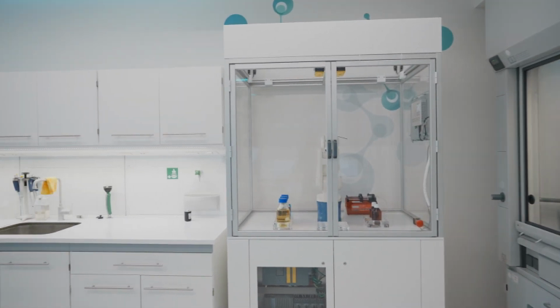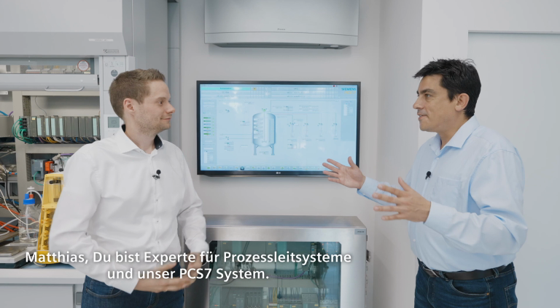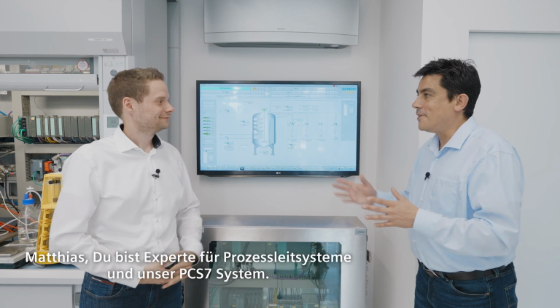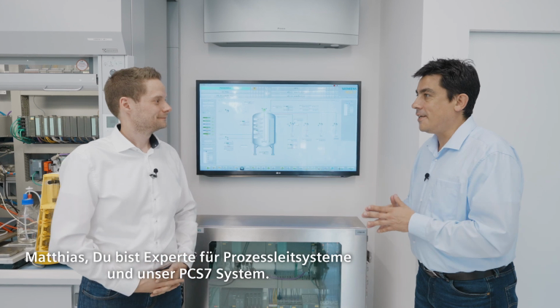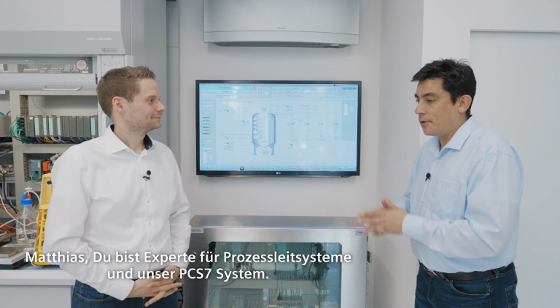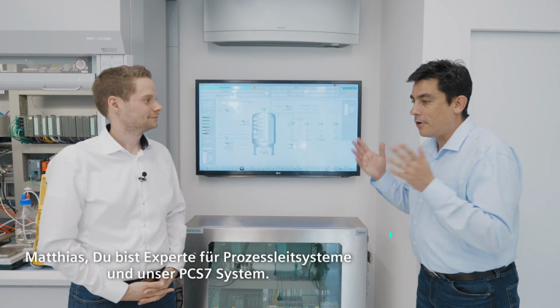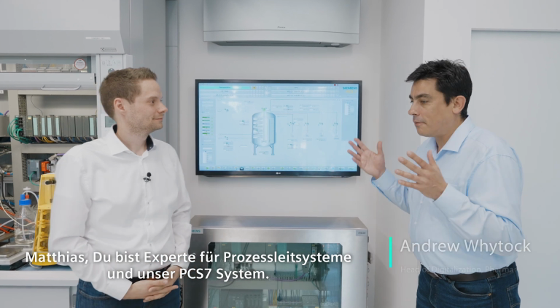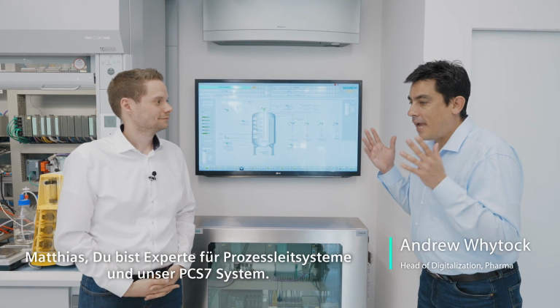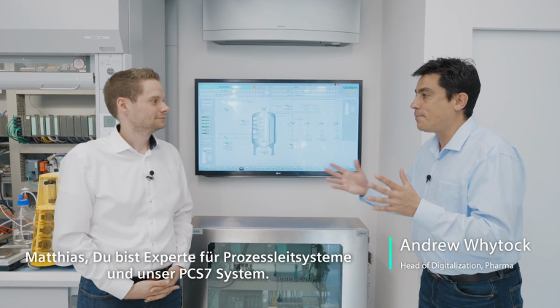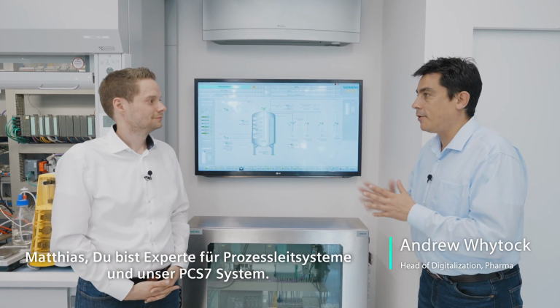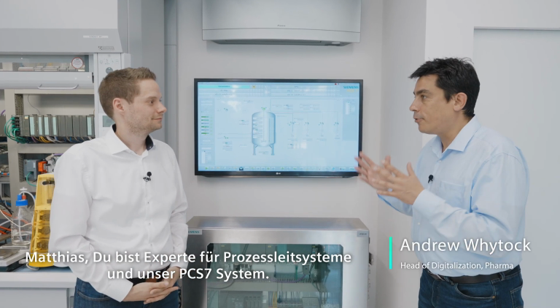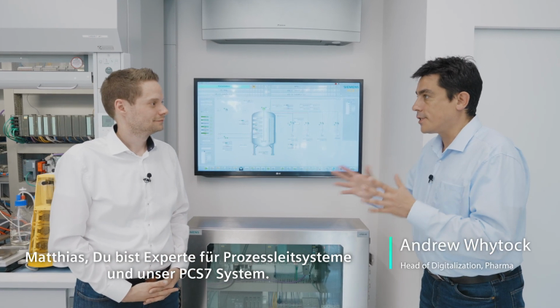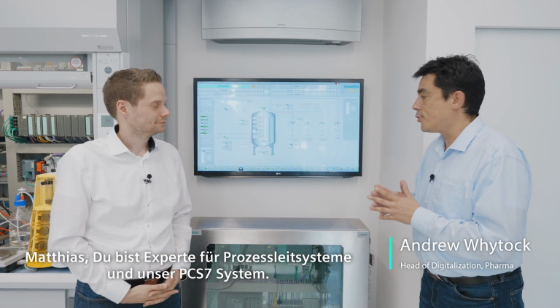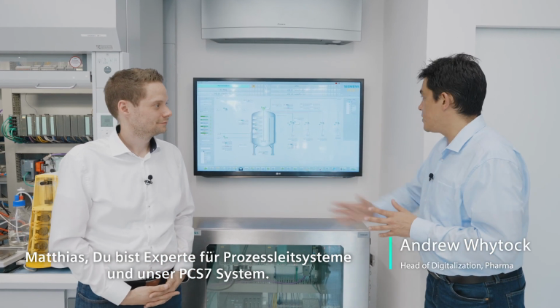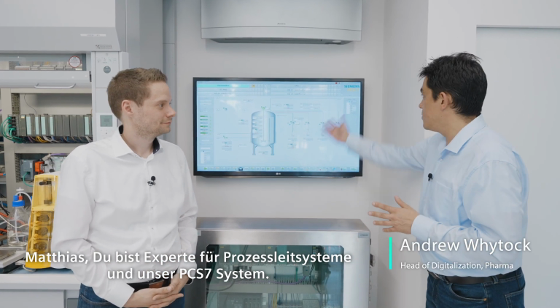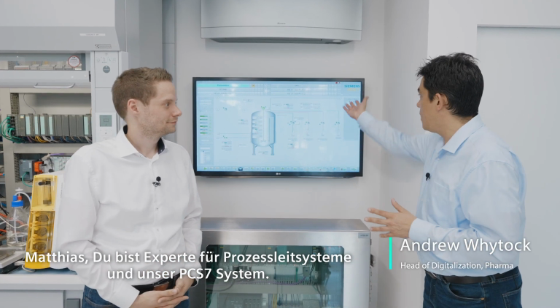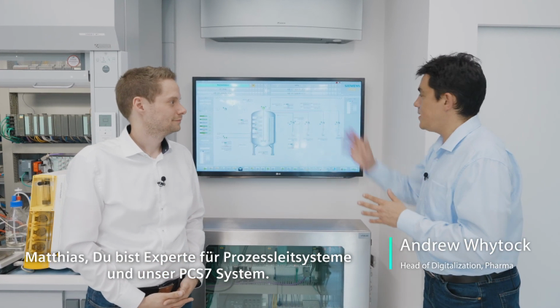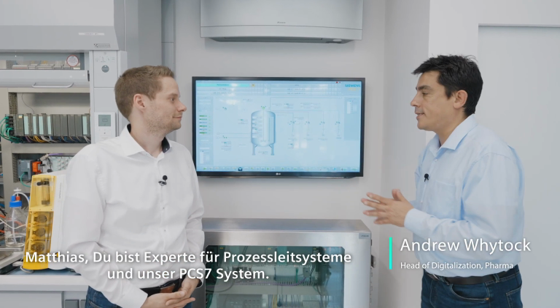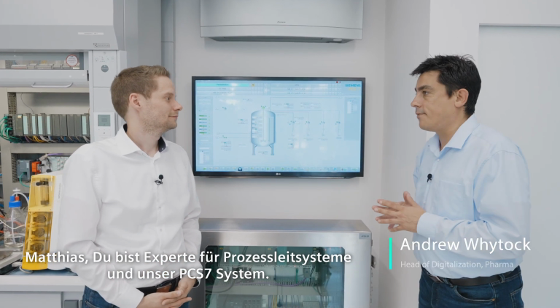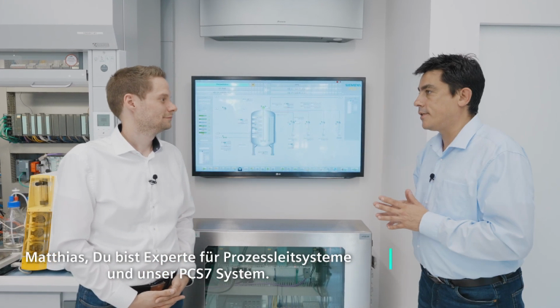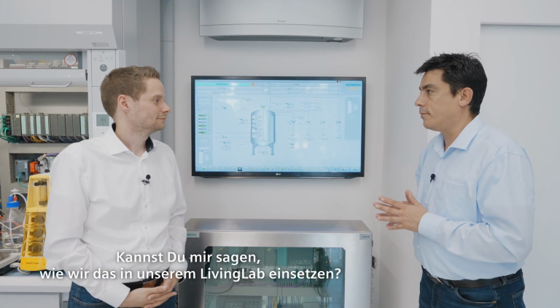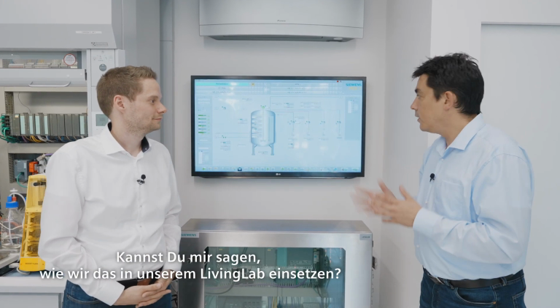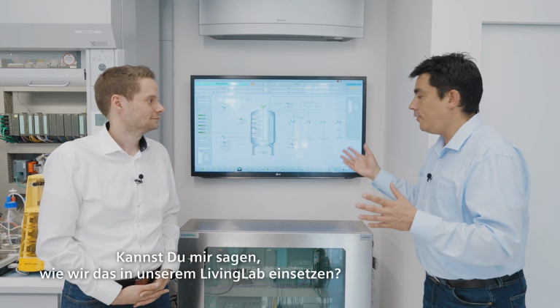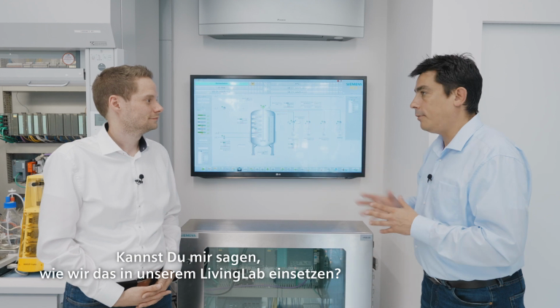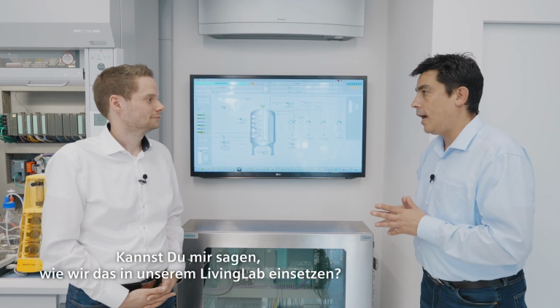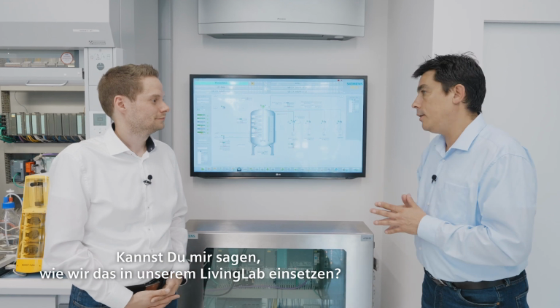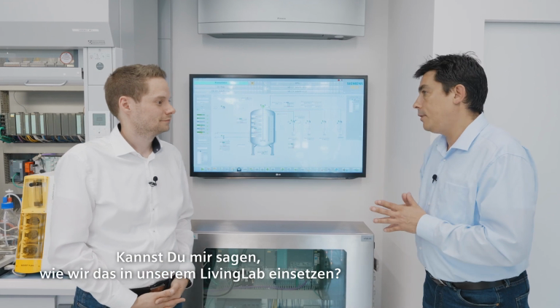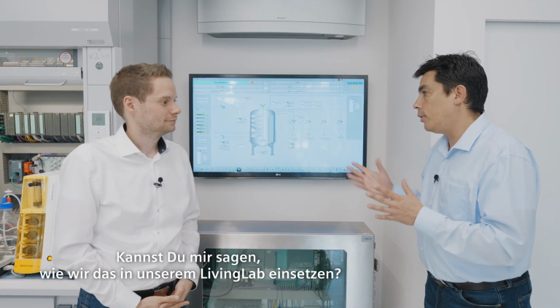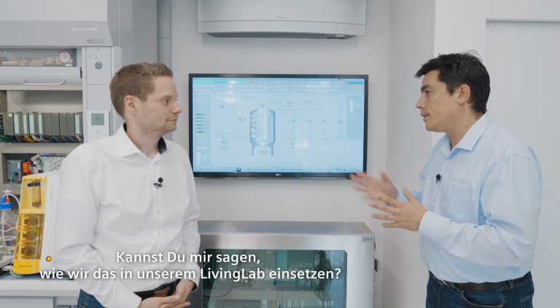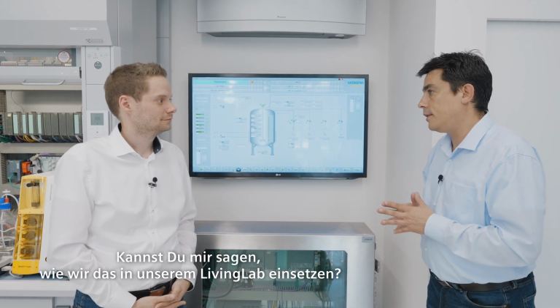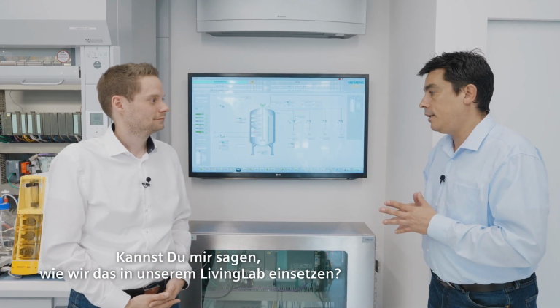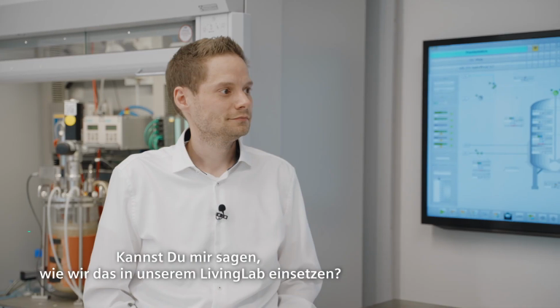So Matthias, you're our expert on process control systems on our PCS7 system. Can you tell me how we're deploying this in the Living Lab?